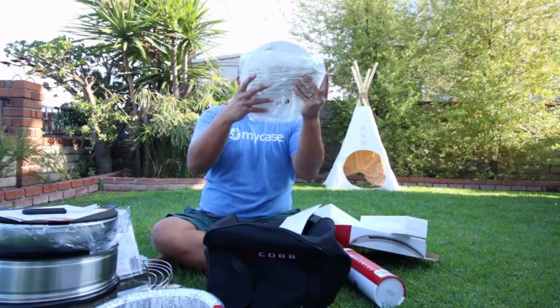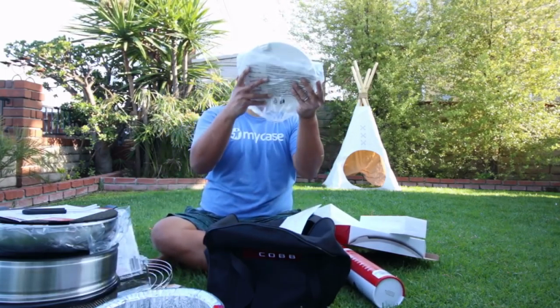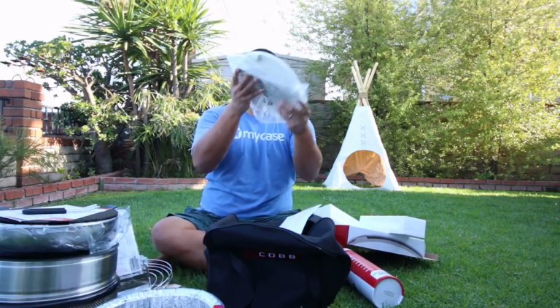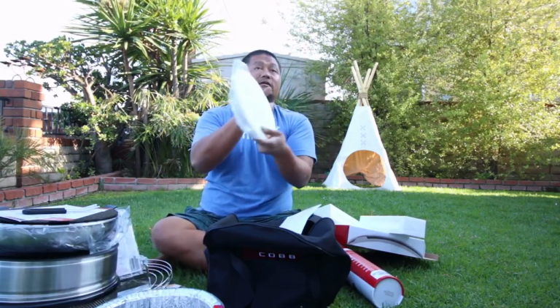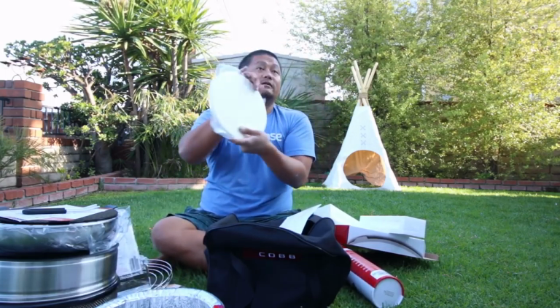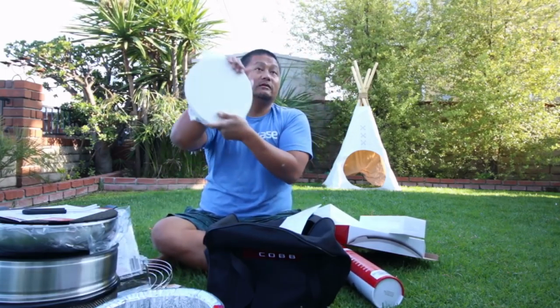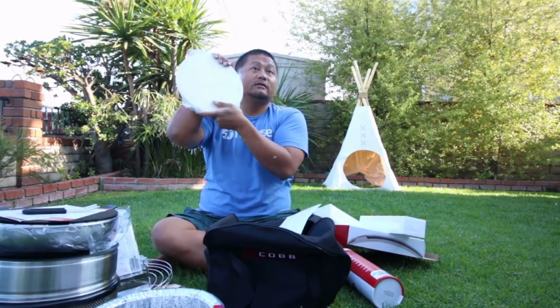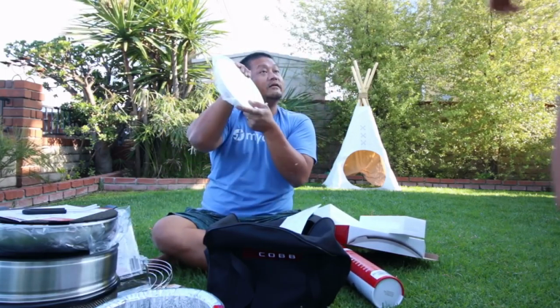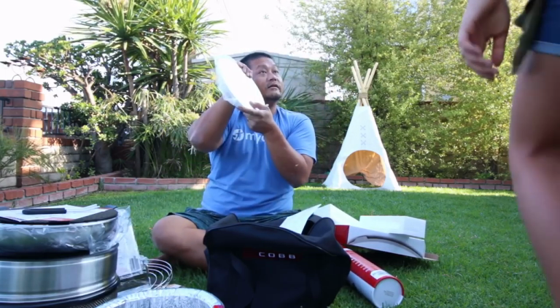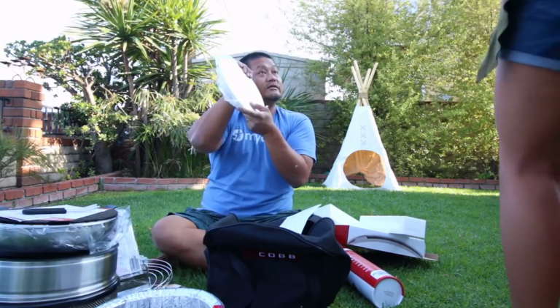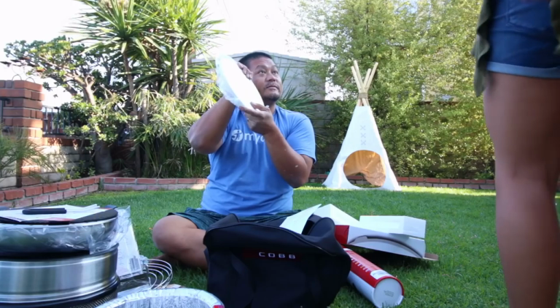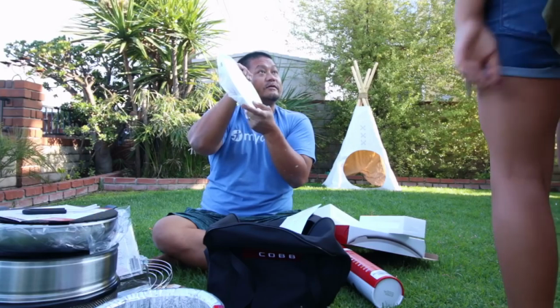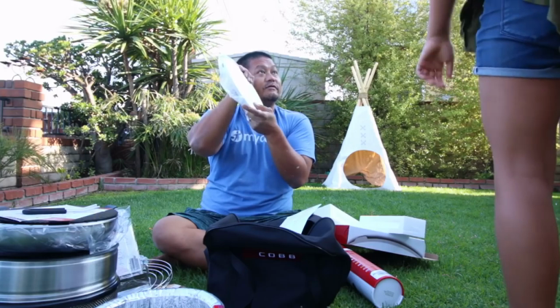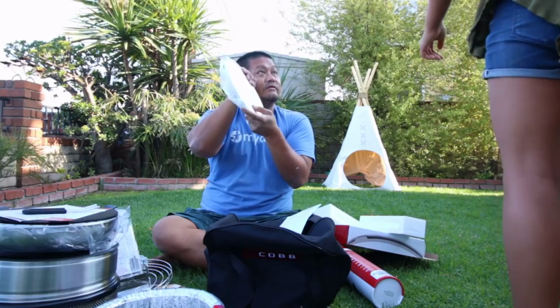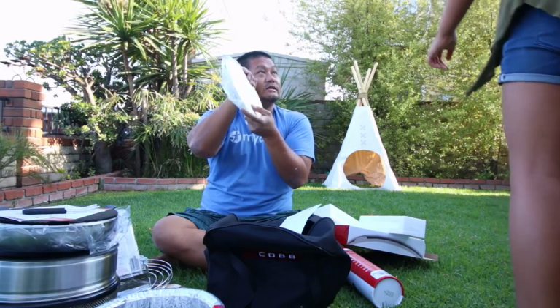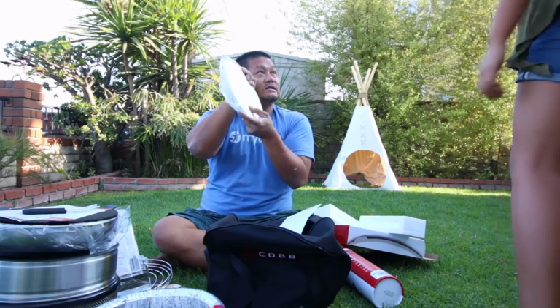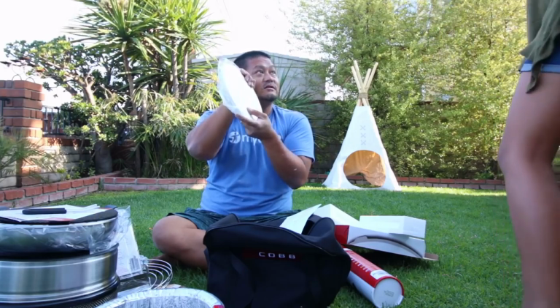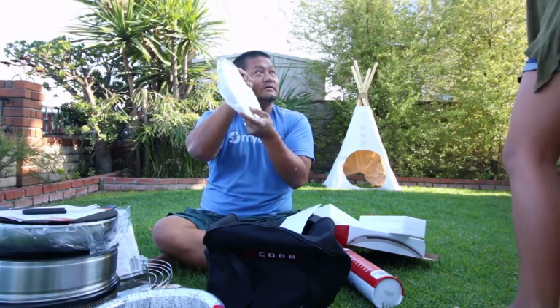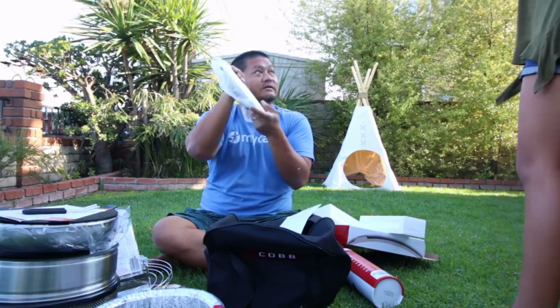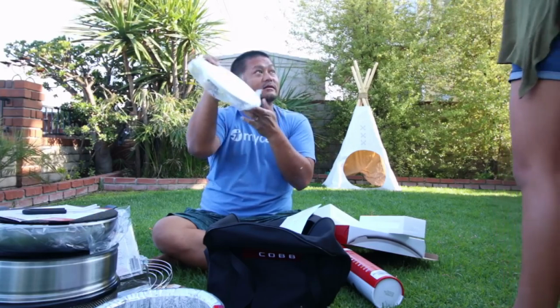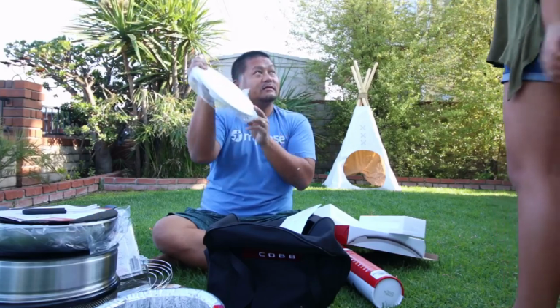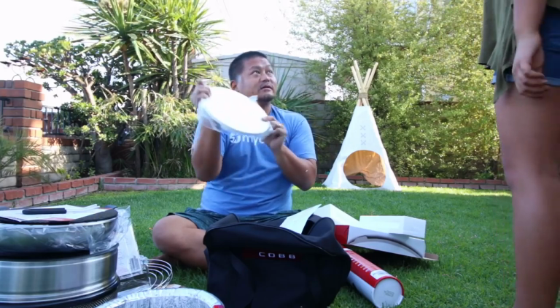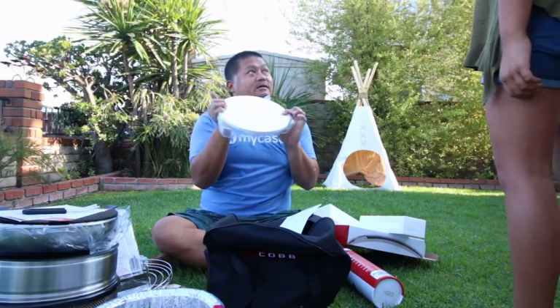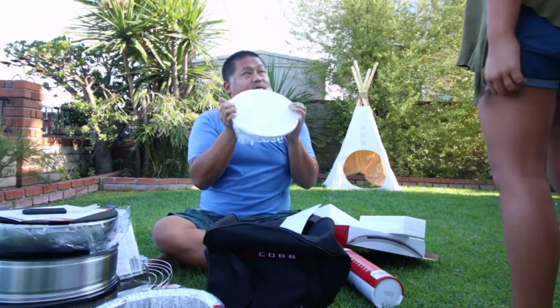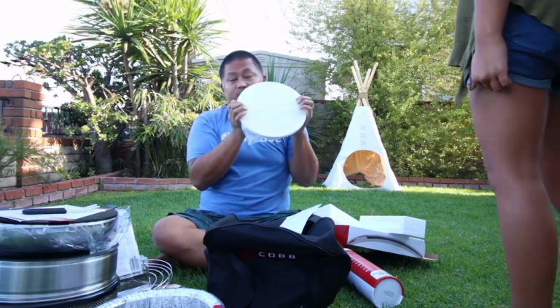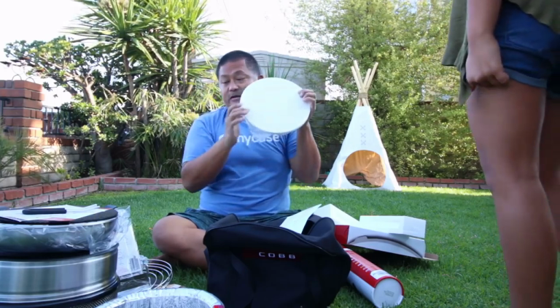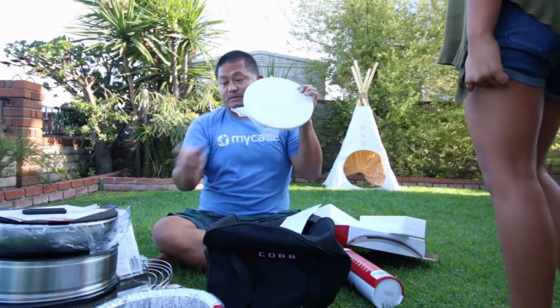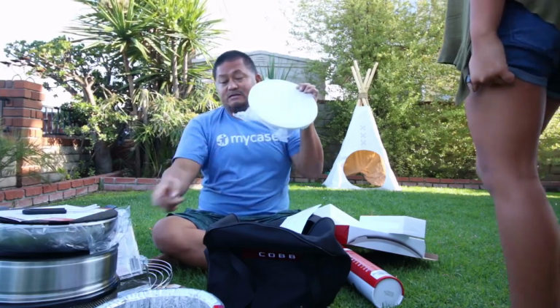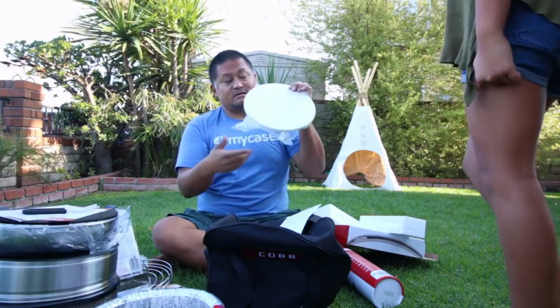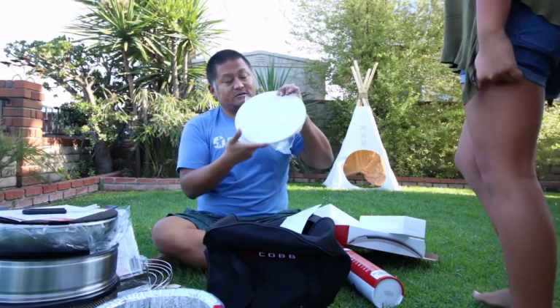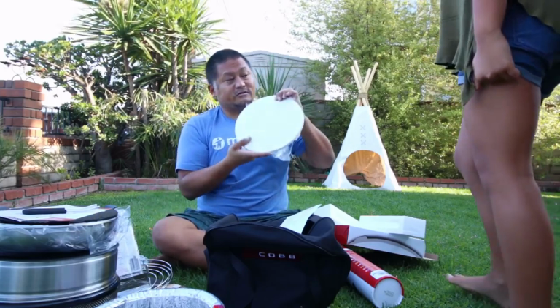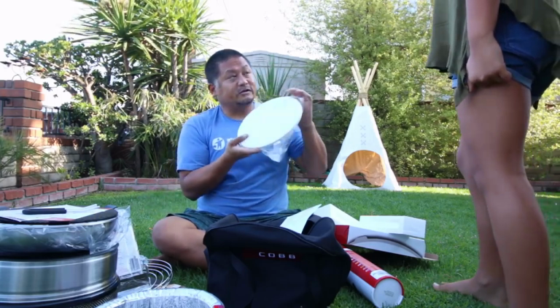Ava, this is gonna be your favorite accessory. We're gonna make pizzas in this grill.